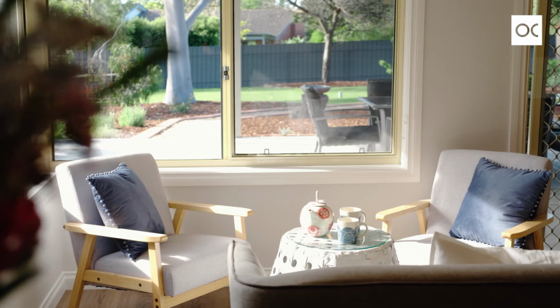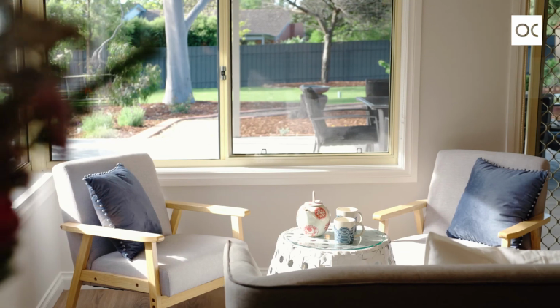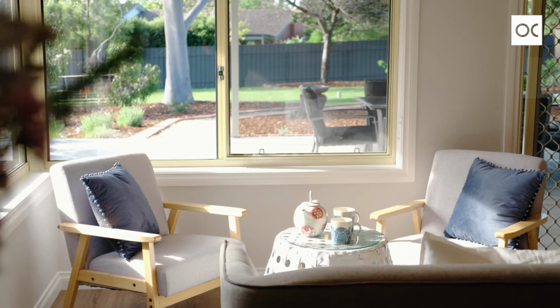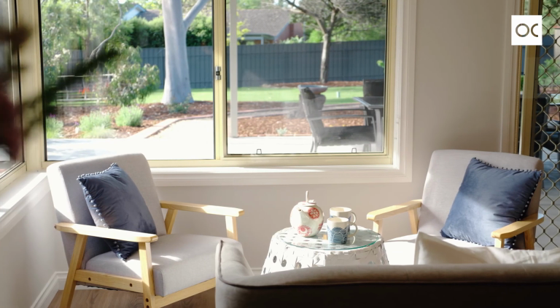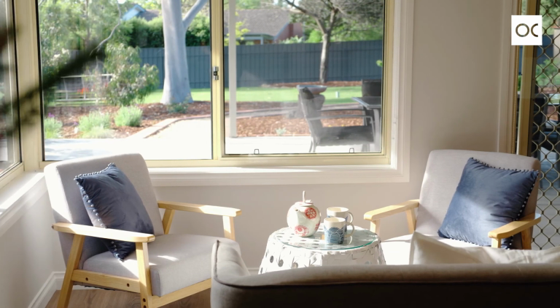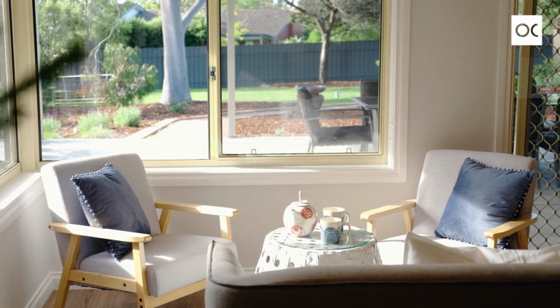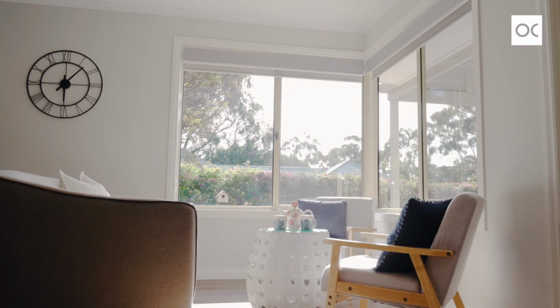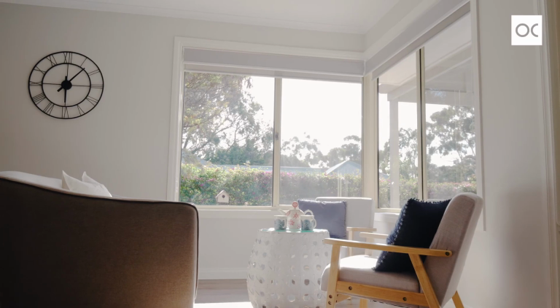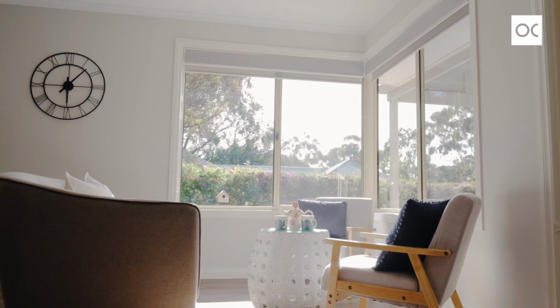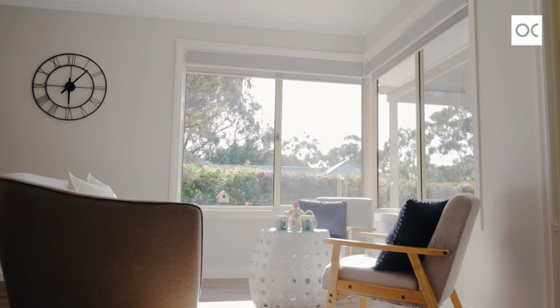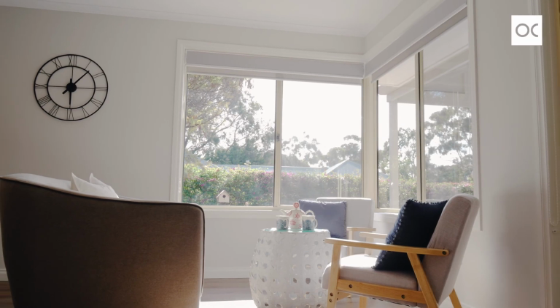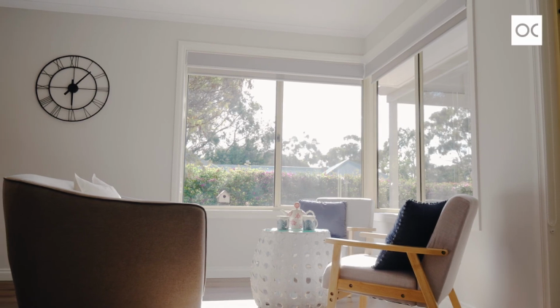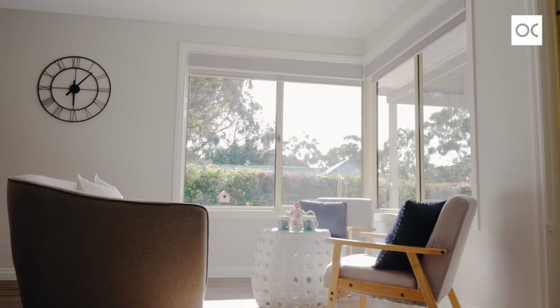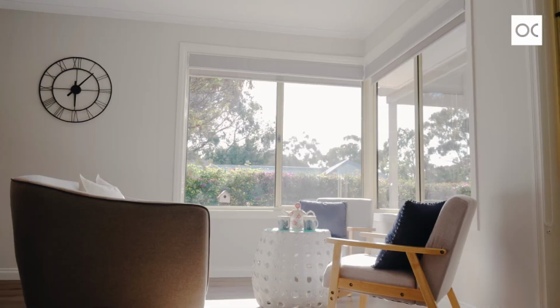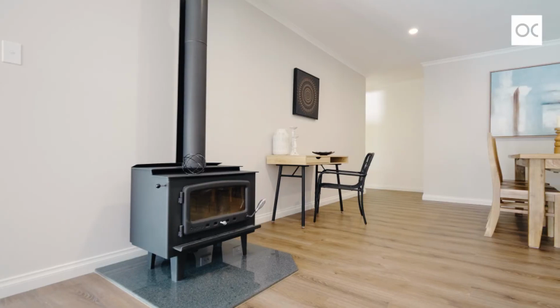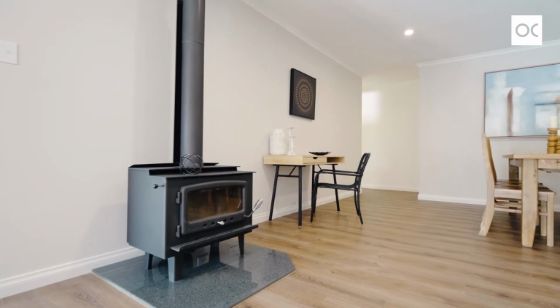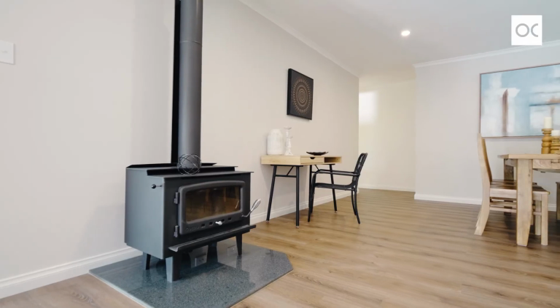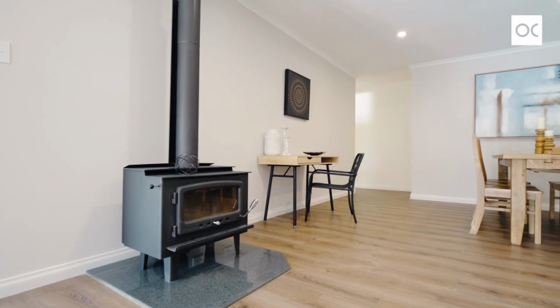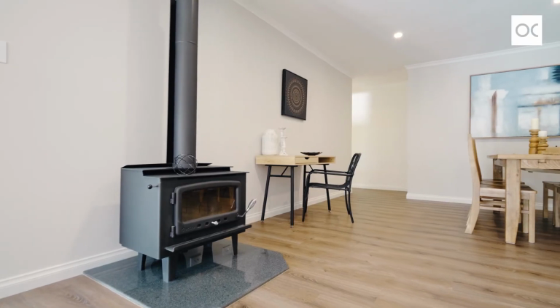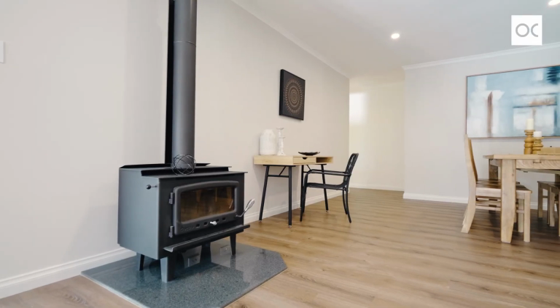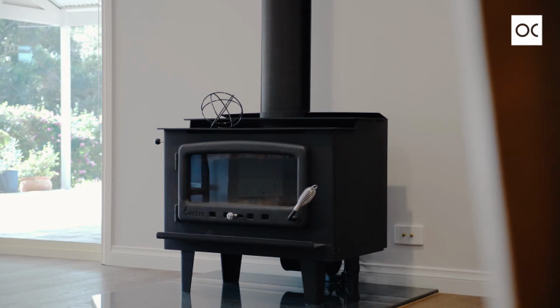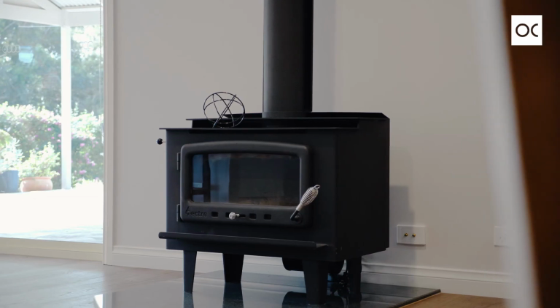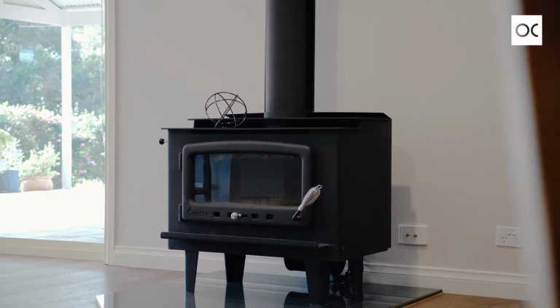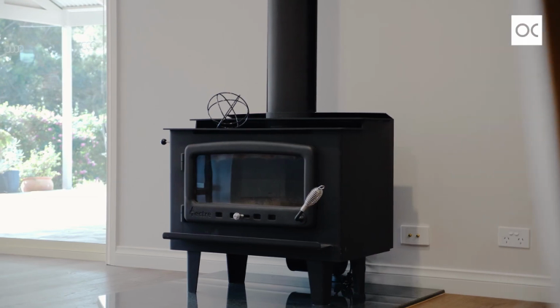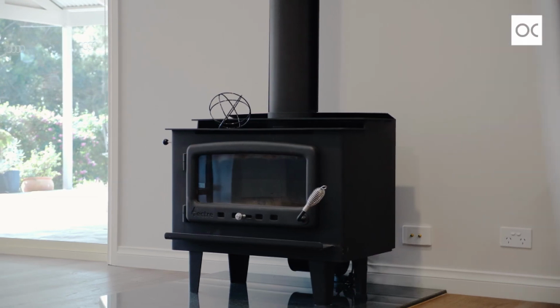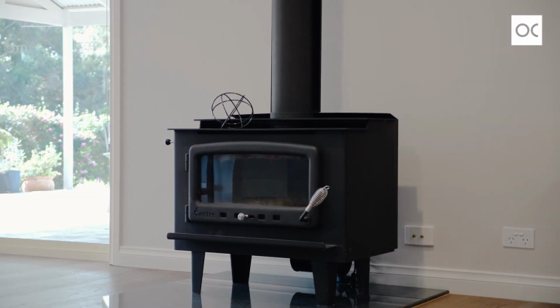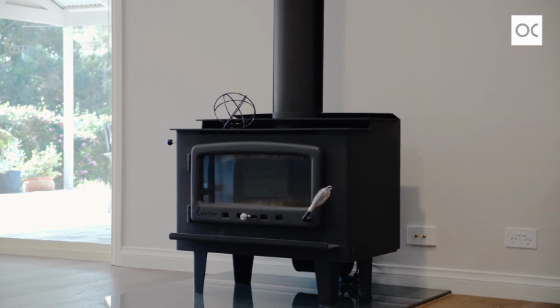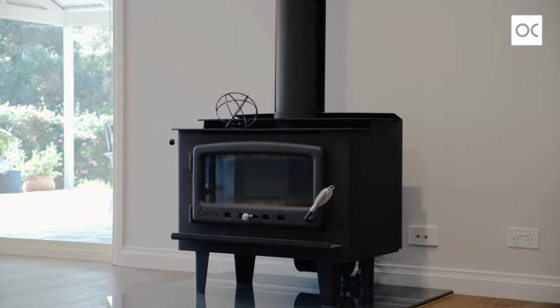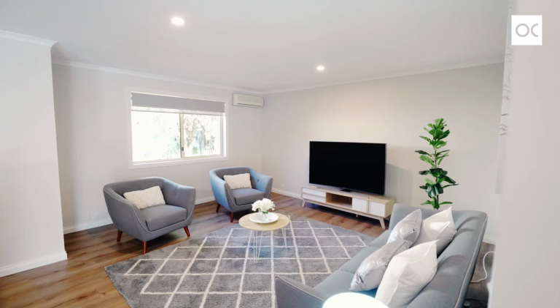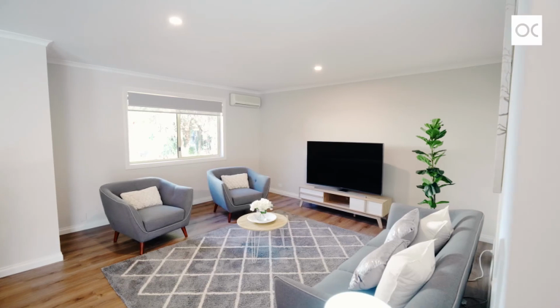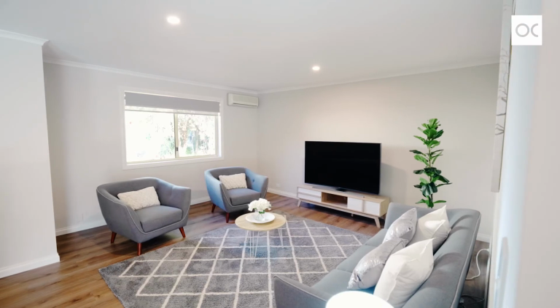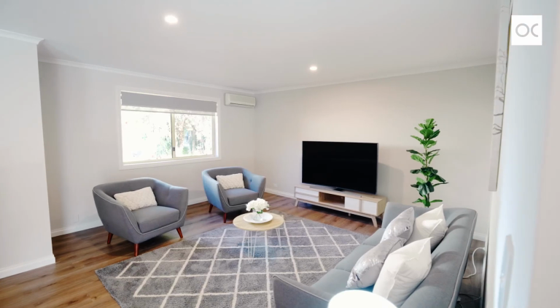Adjacent to that you've got another dining area and sitting room, with the beautiful slow combustion heater for those chilly nights.